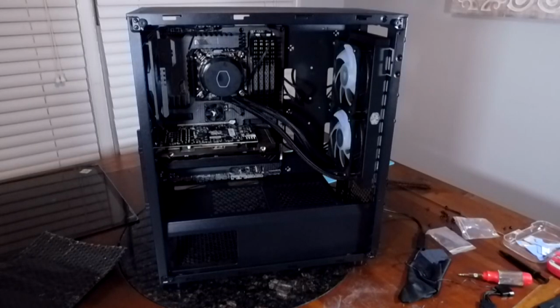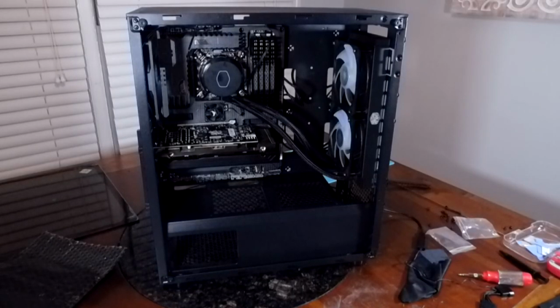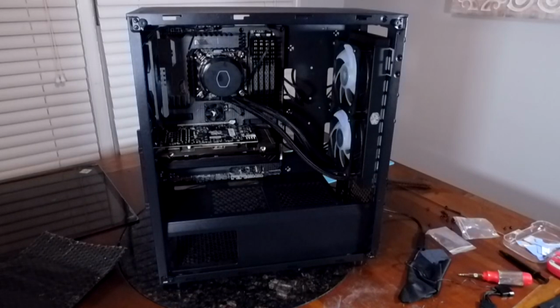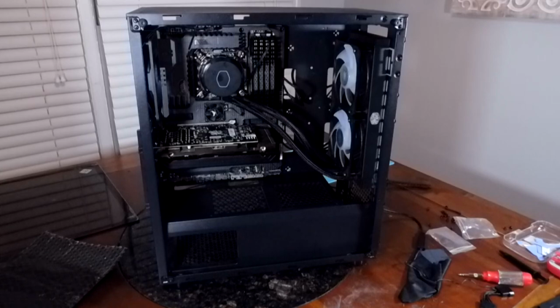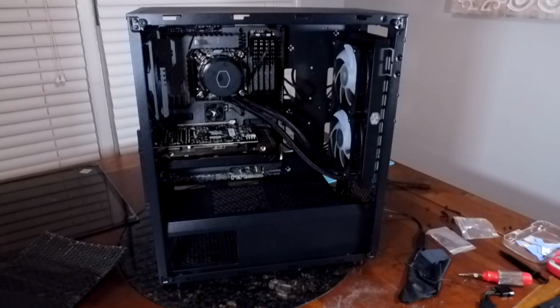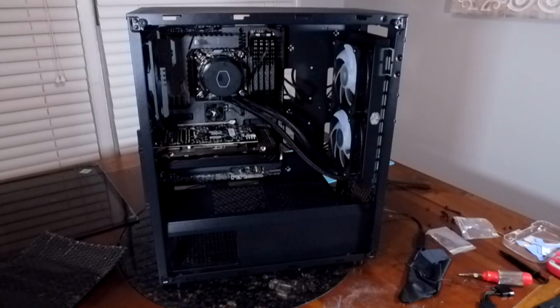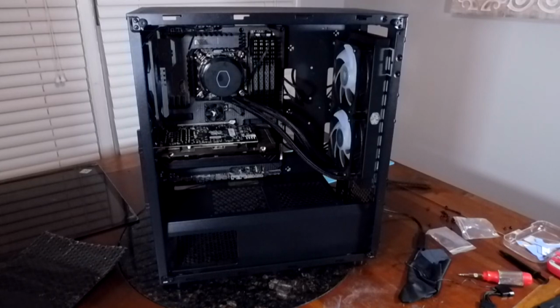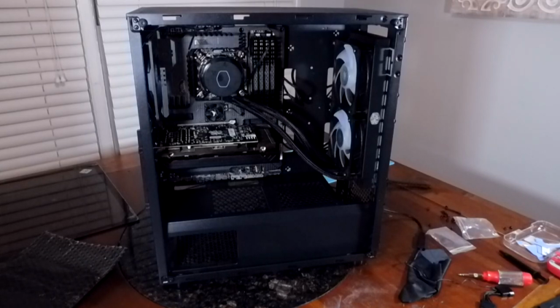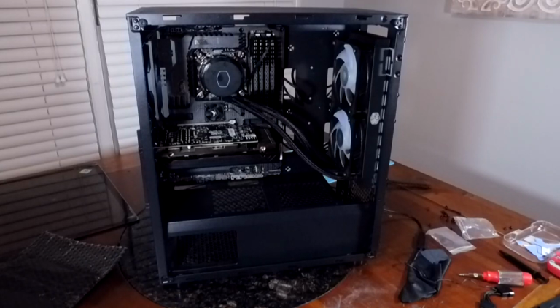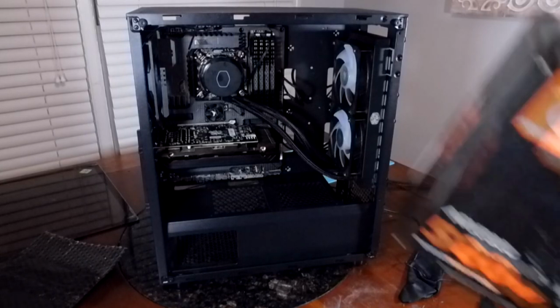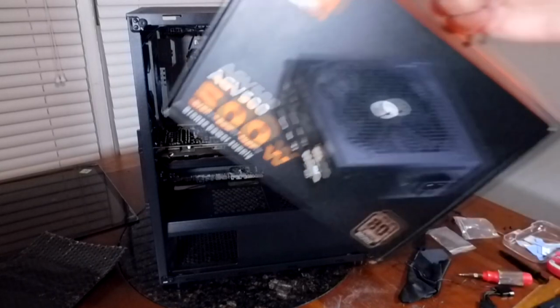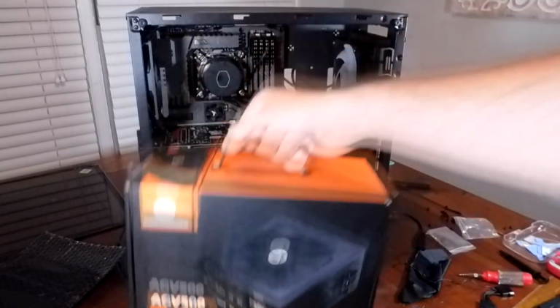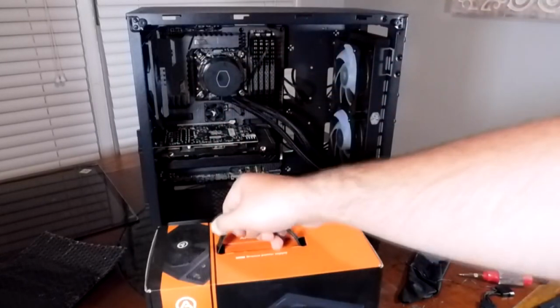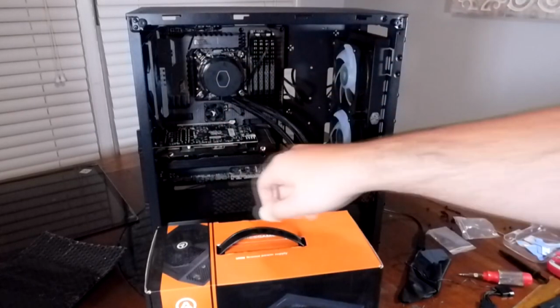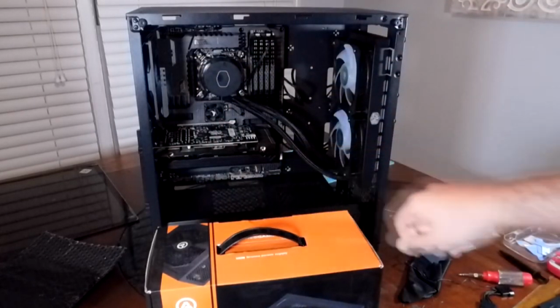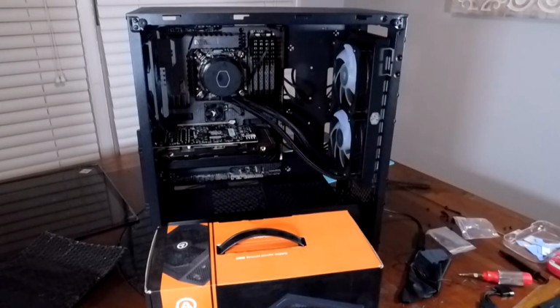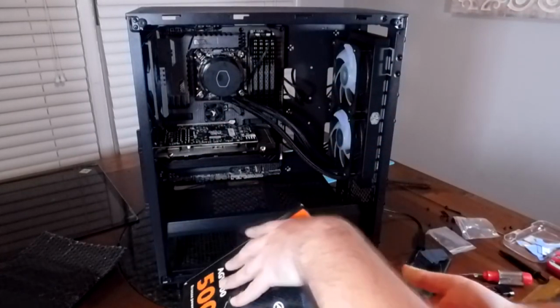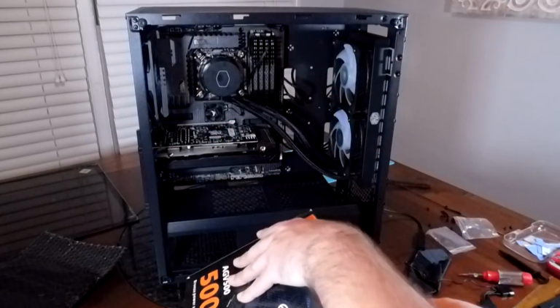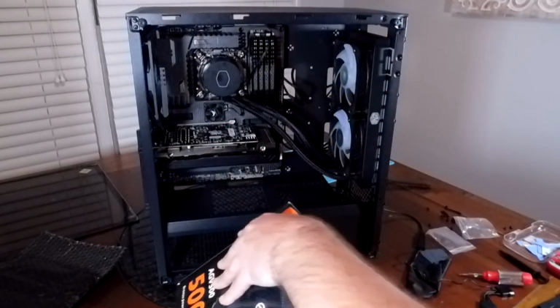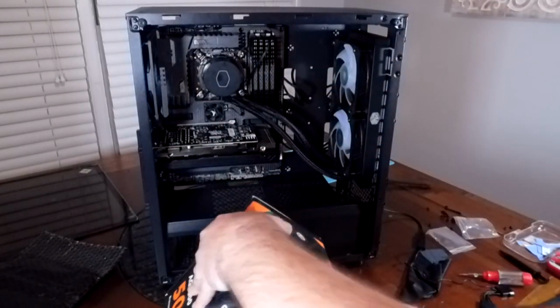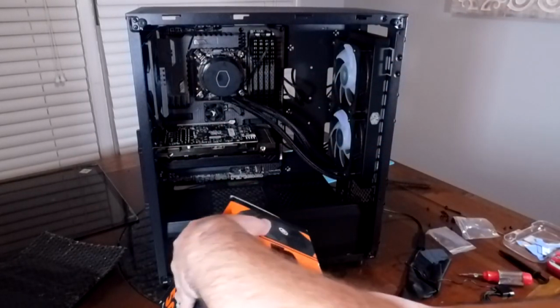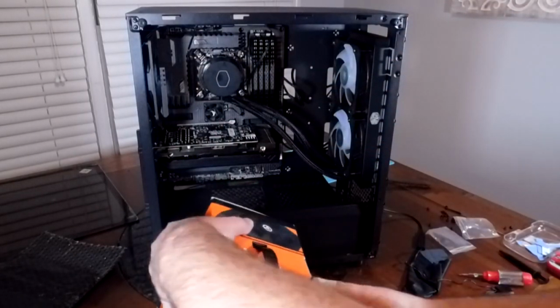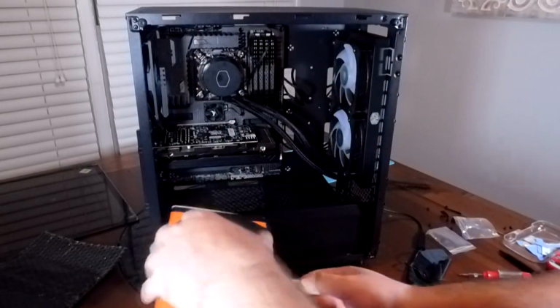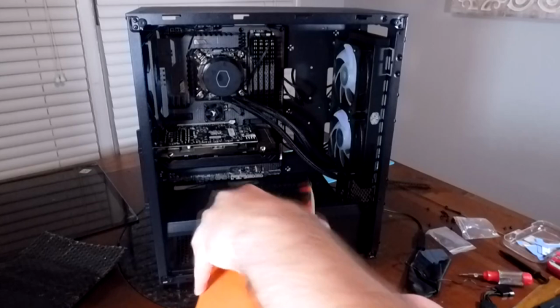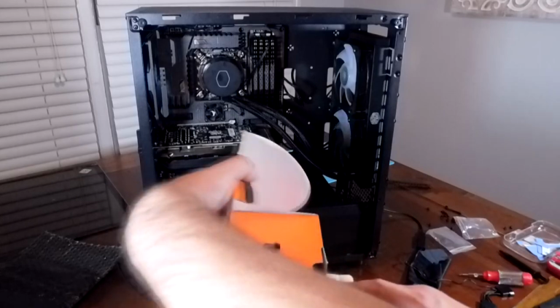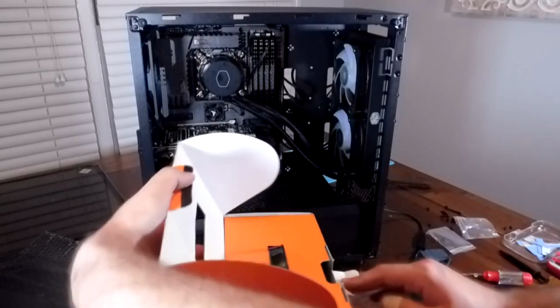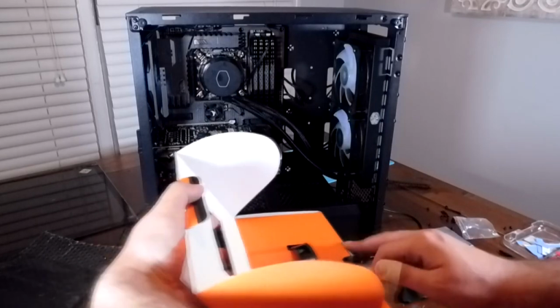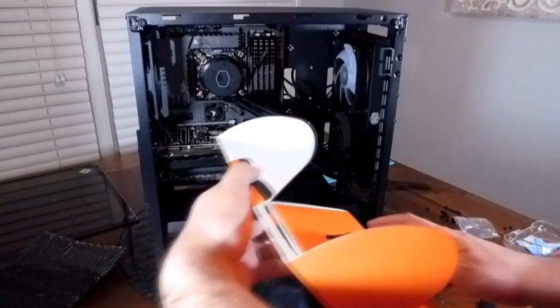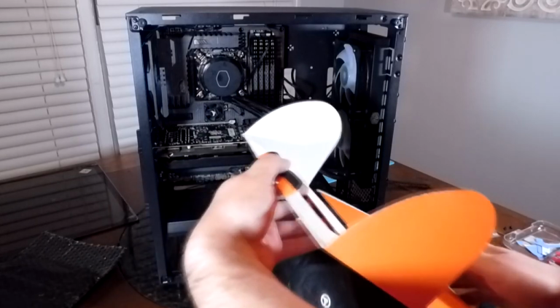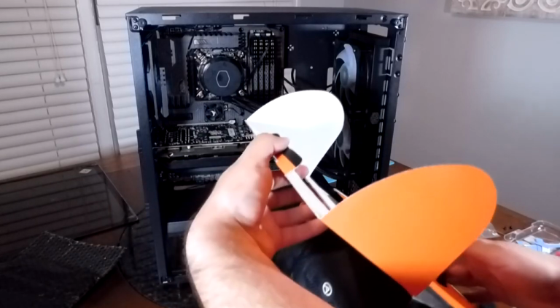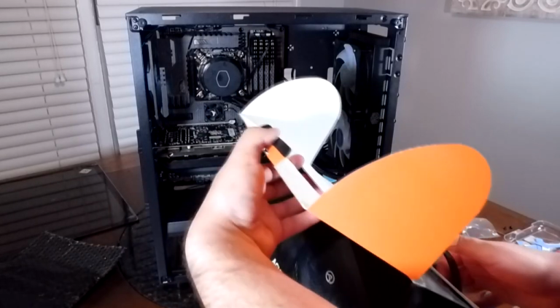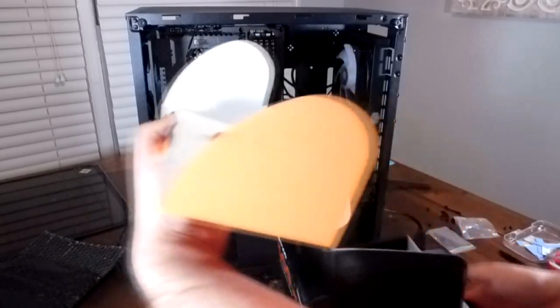For our last part I decided to use a power supply I had laying around that I got six months ago in case I needed to build a low-end or mid-range PC really quick.